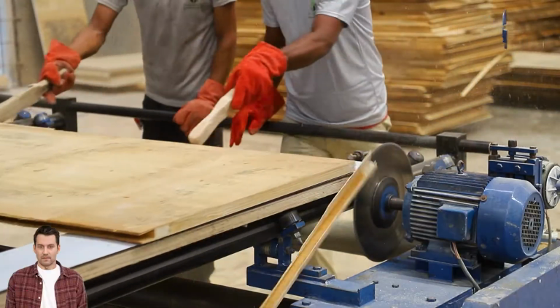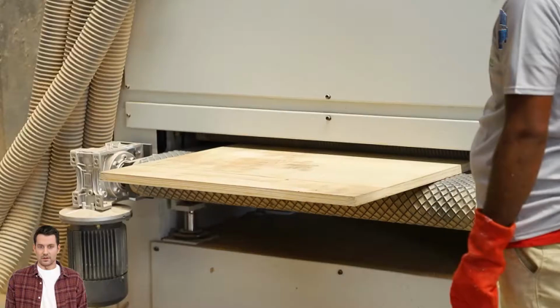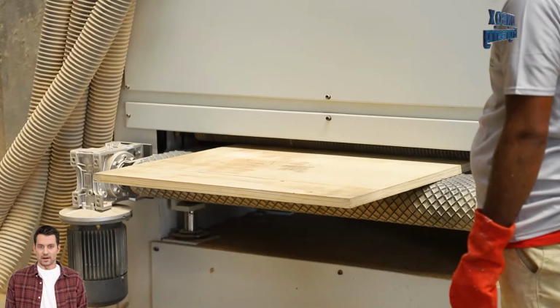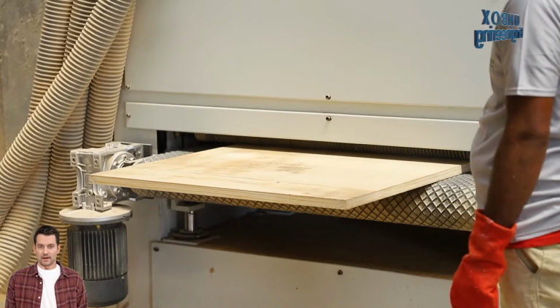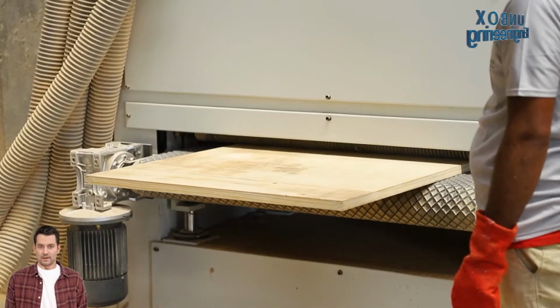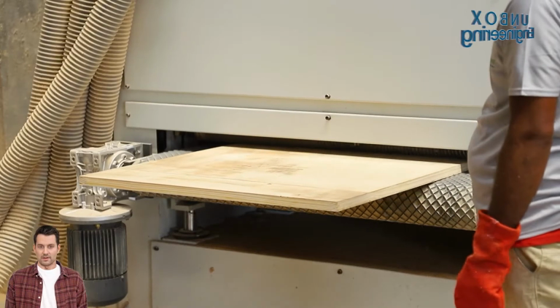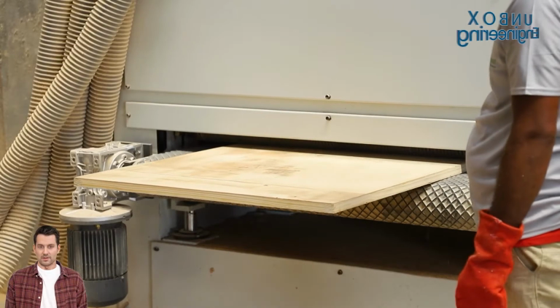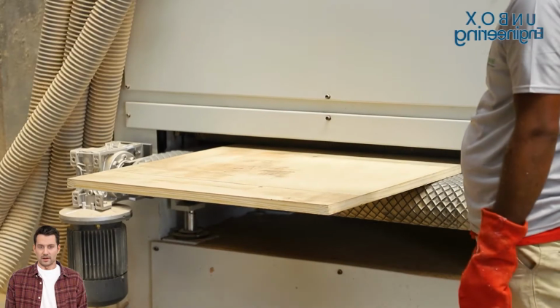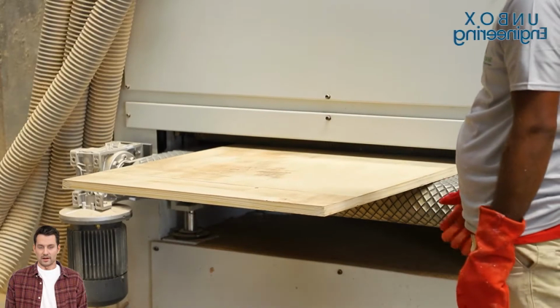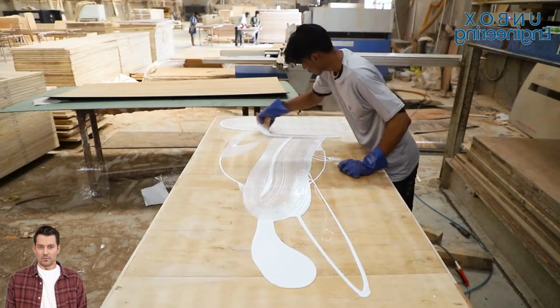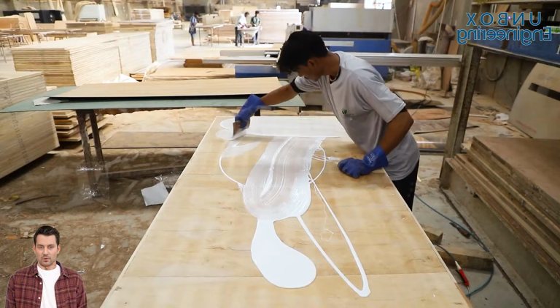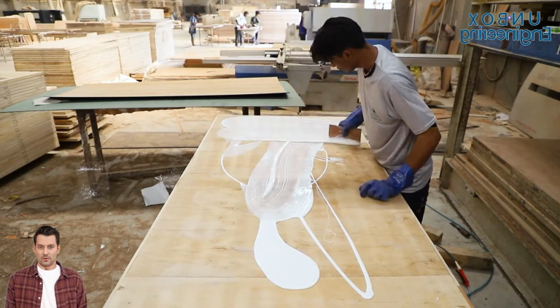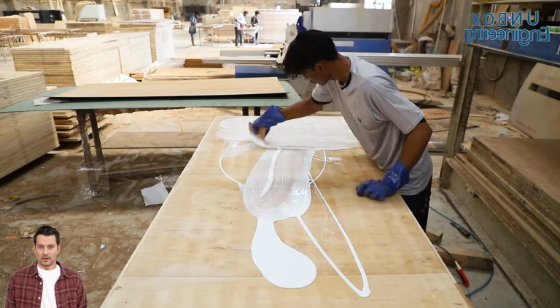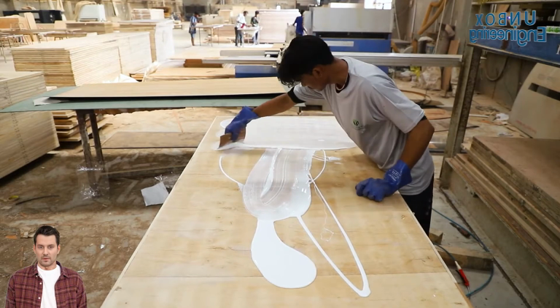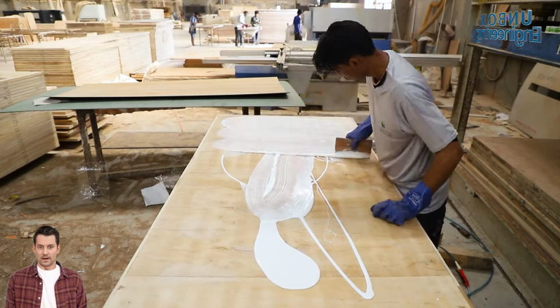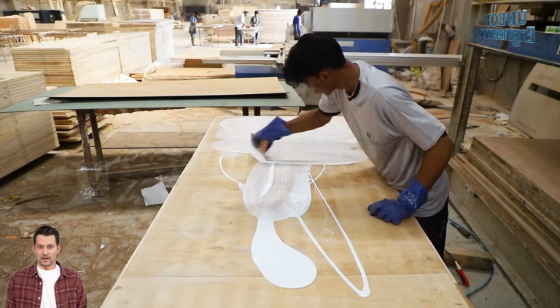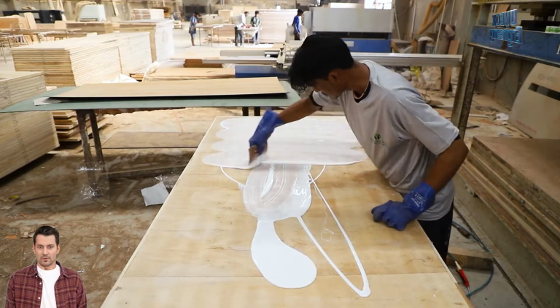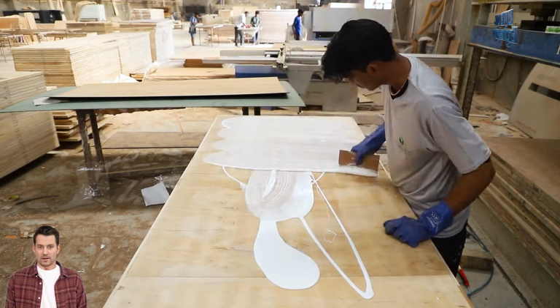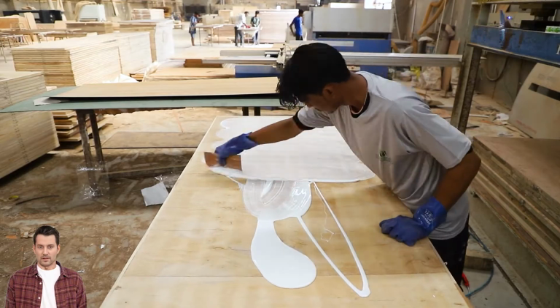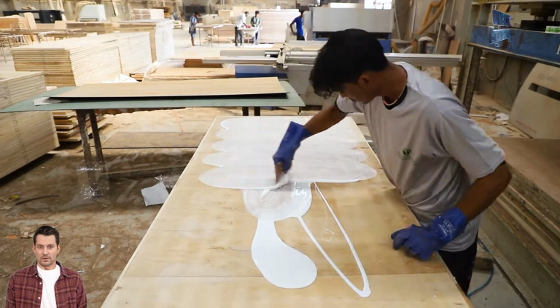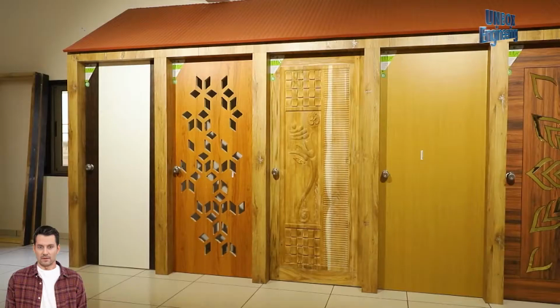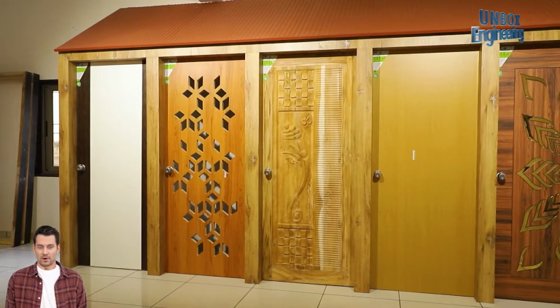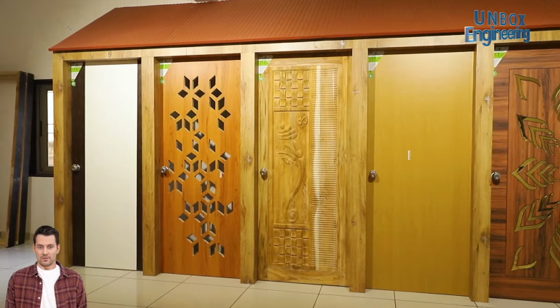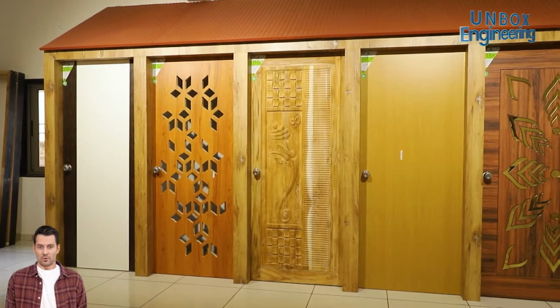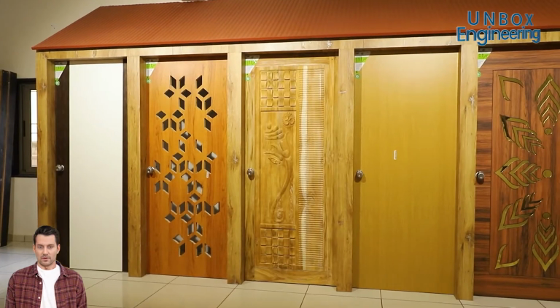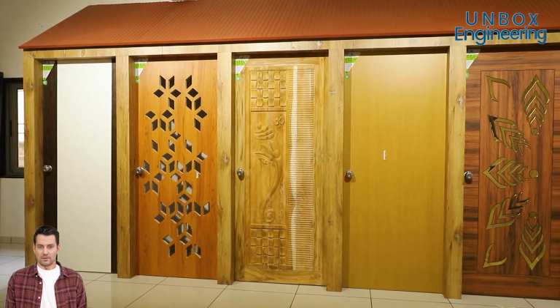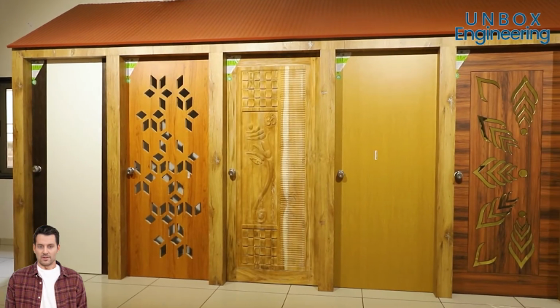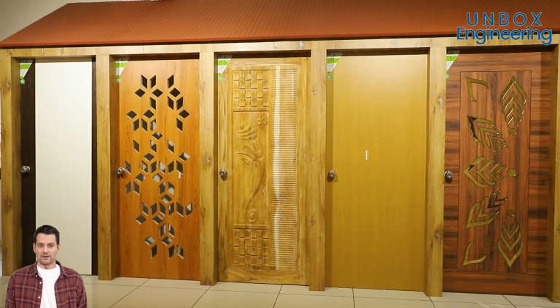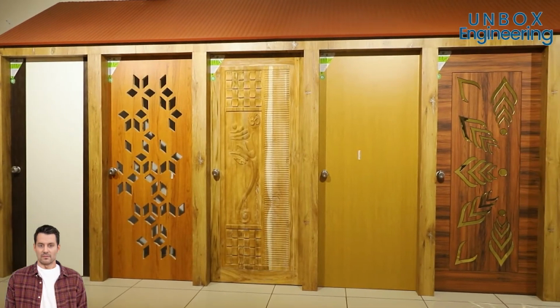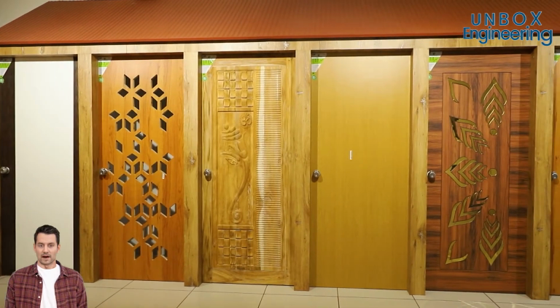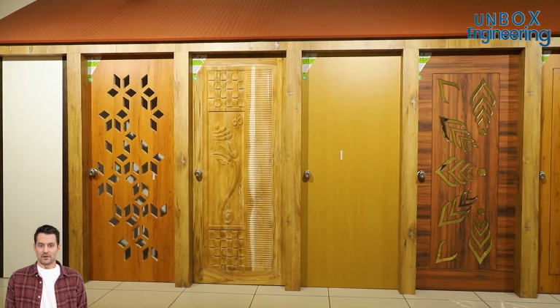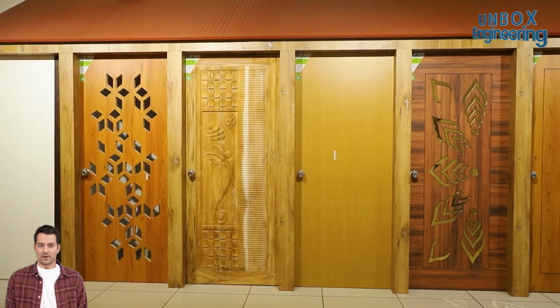Today, in this video we will see the making process of flush doors inside the factory.